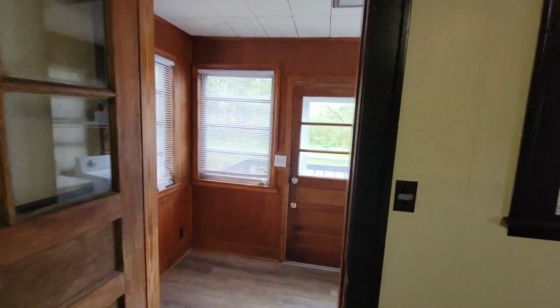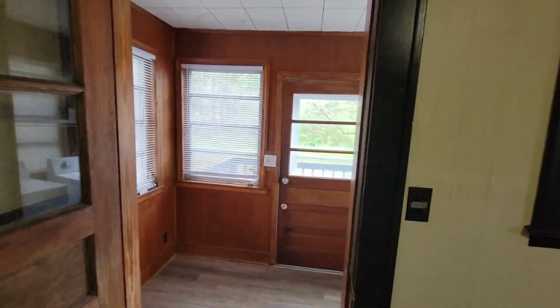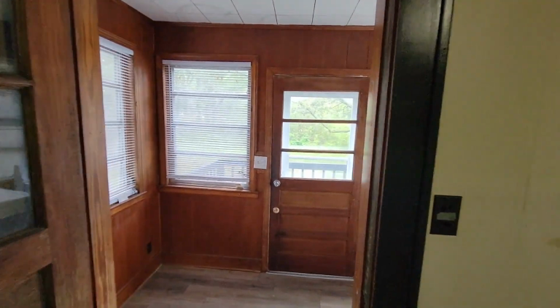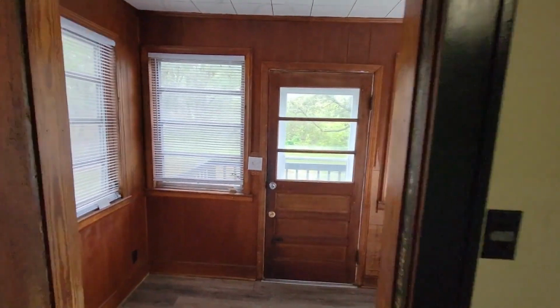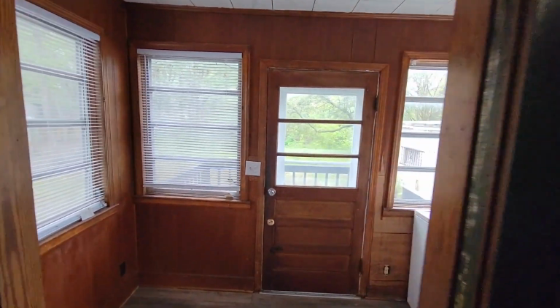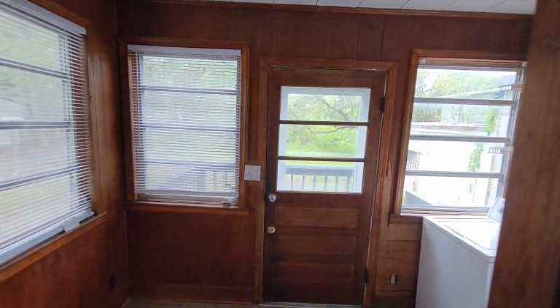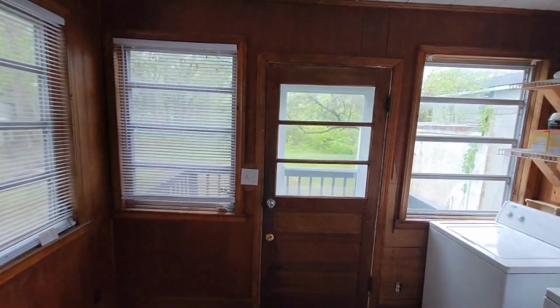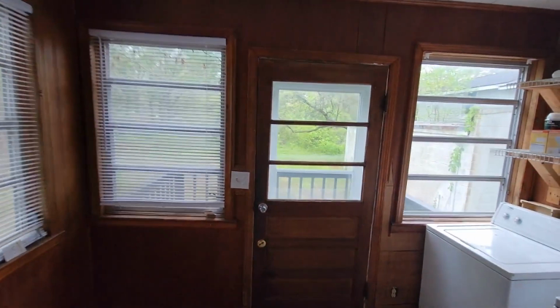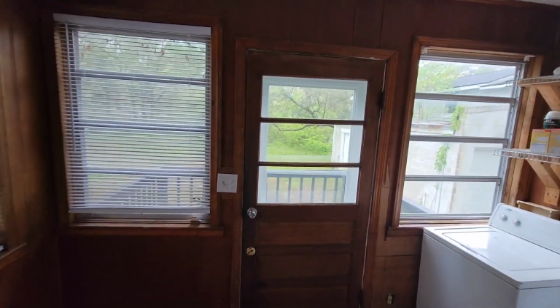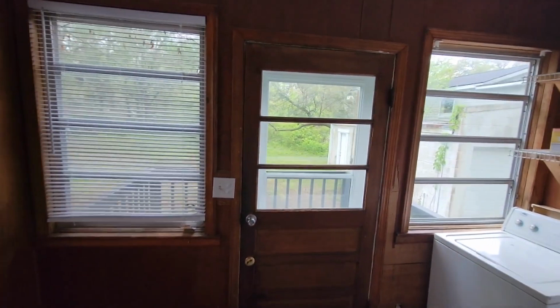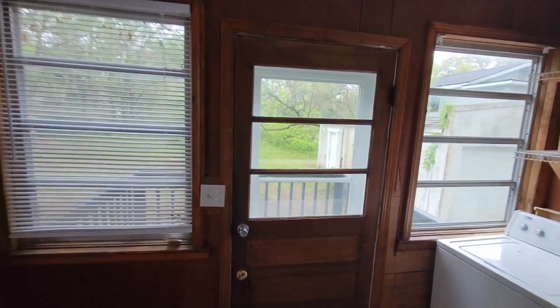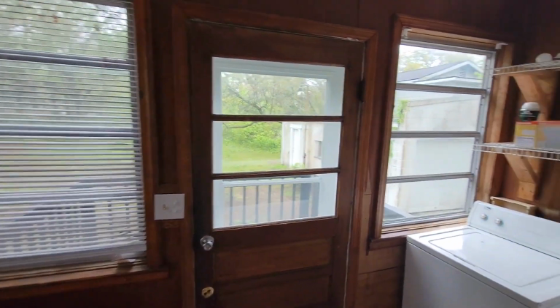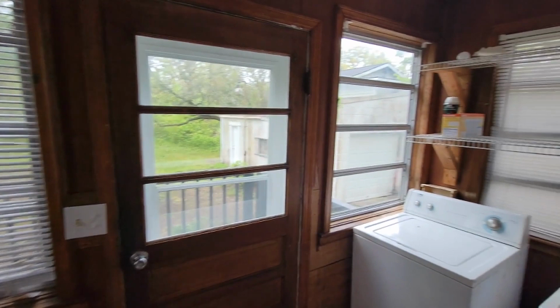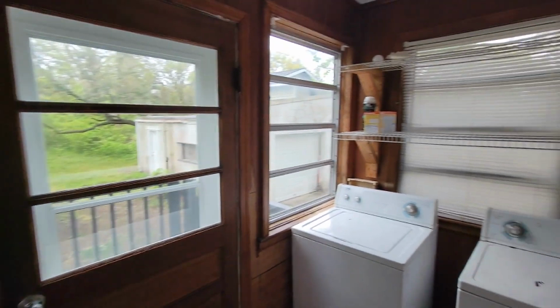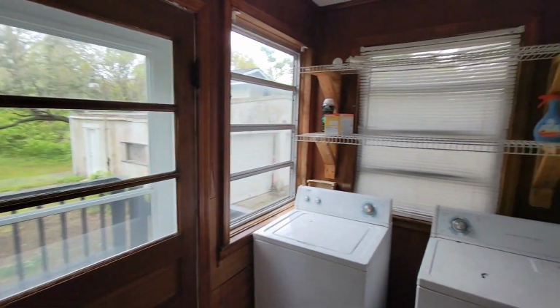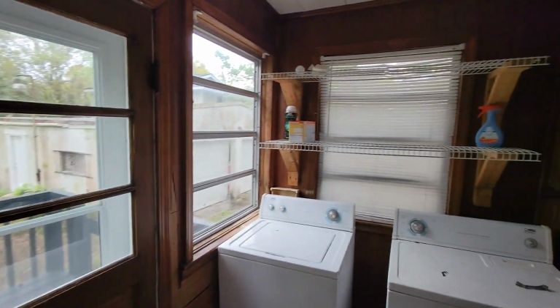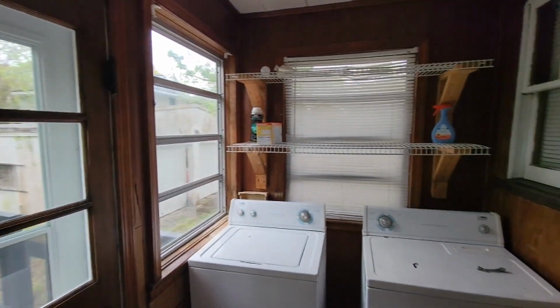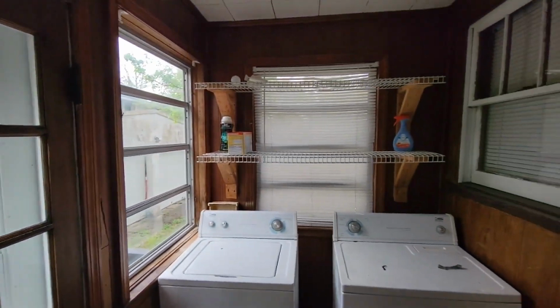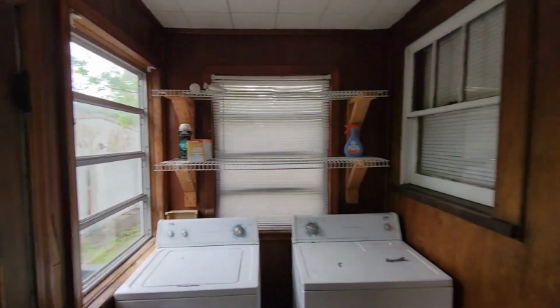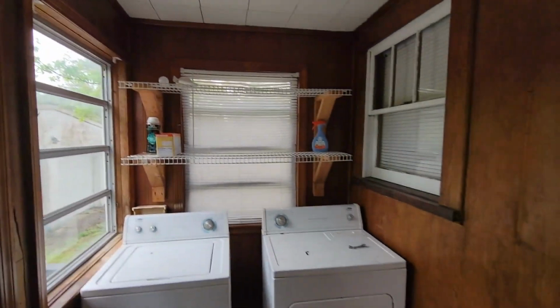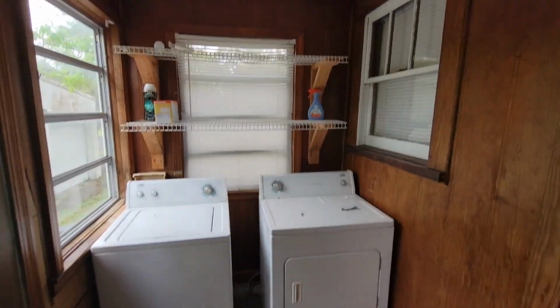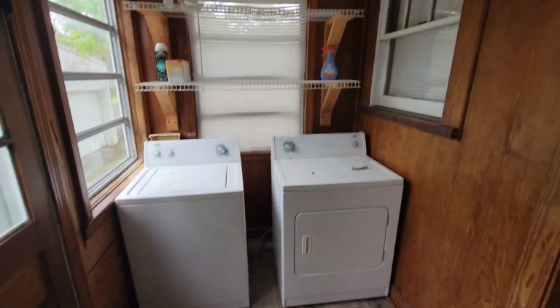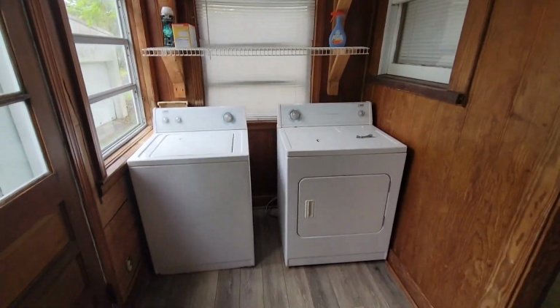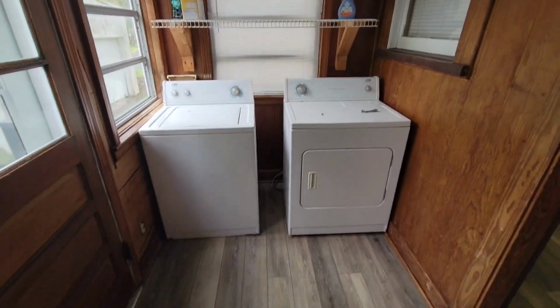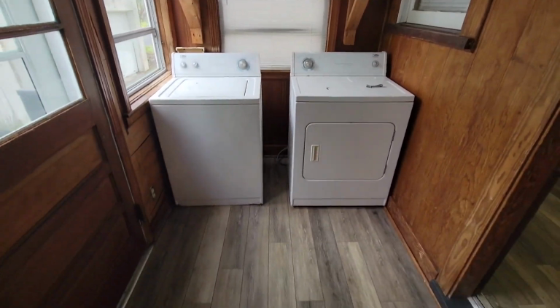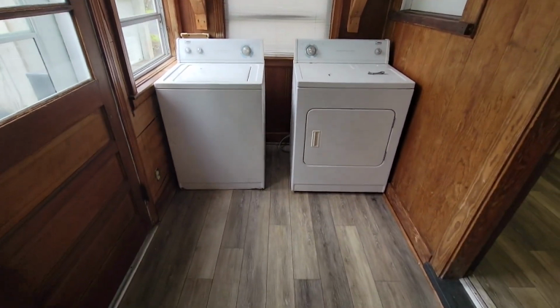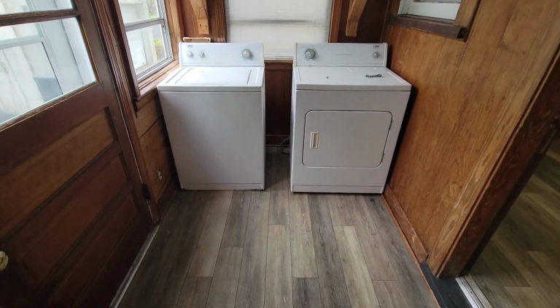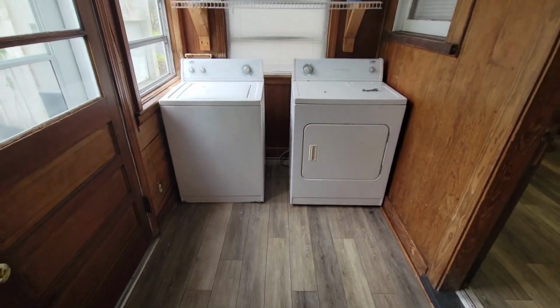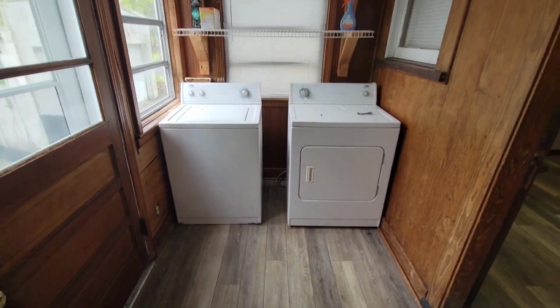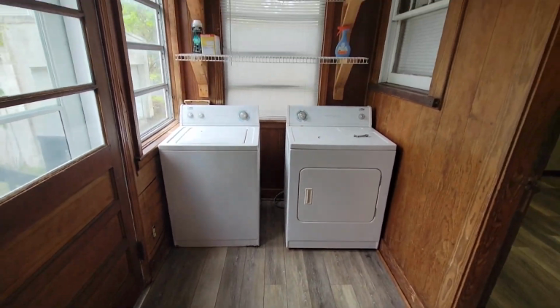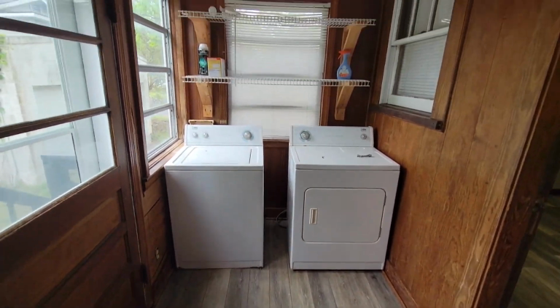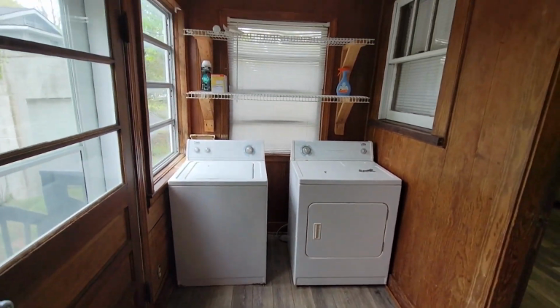And then off the kitchen, we have our laundry room here with our as-is washer and dryer.